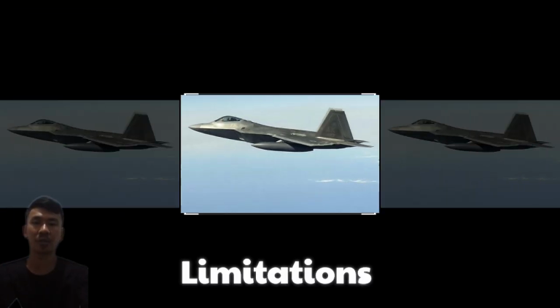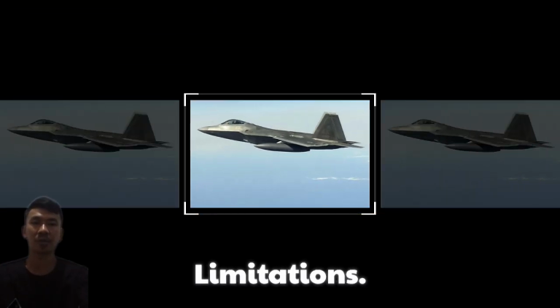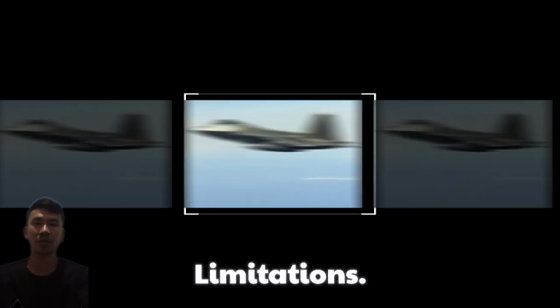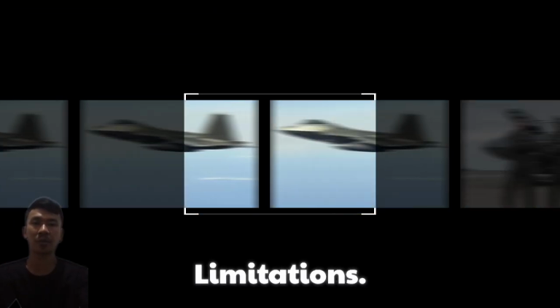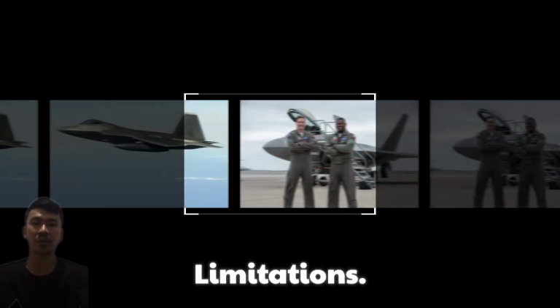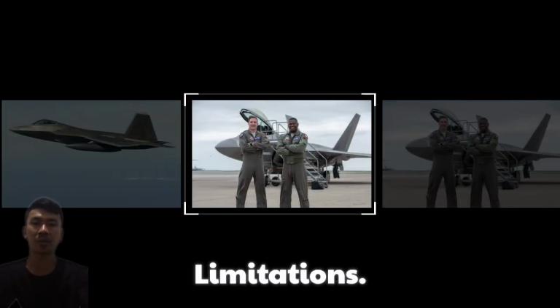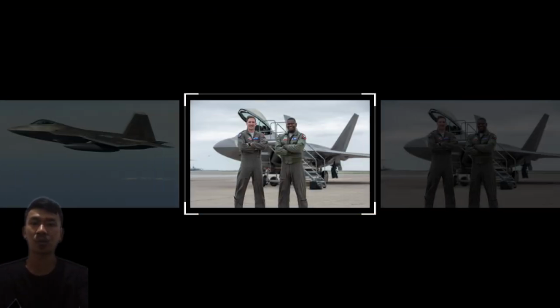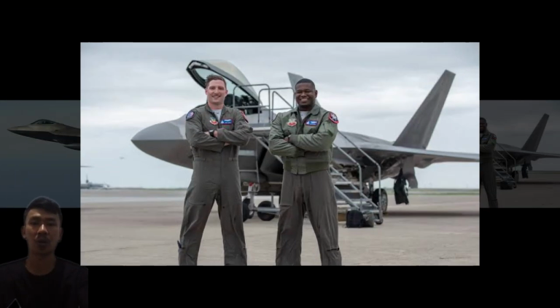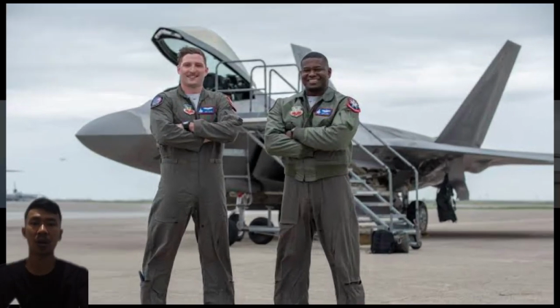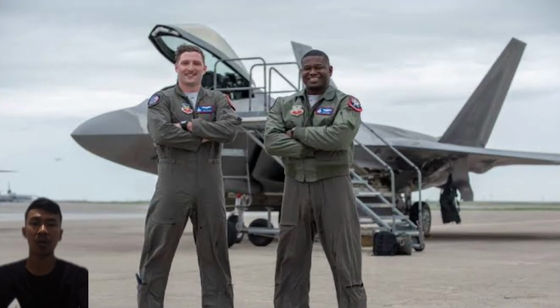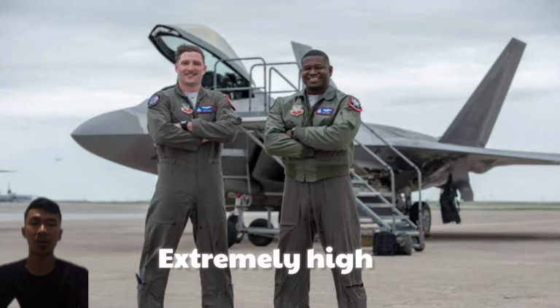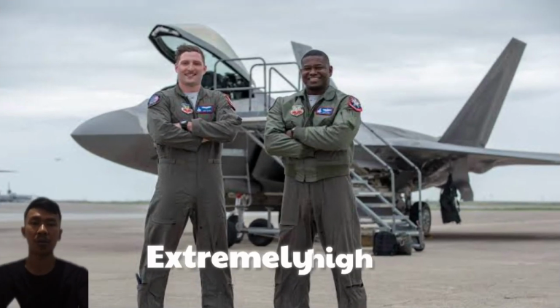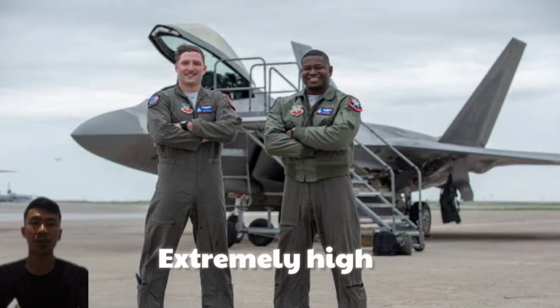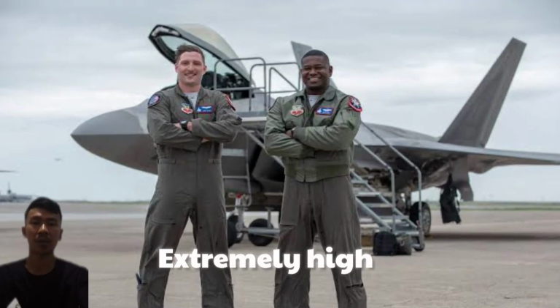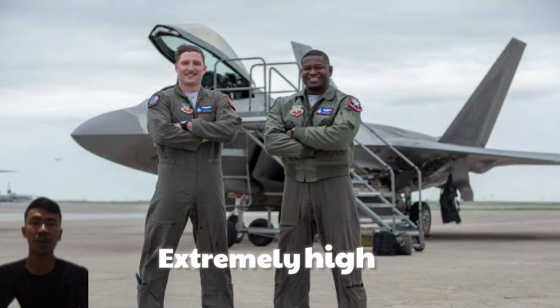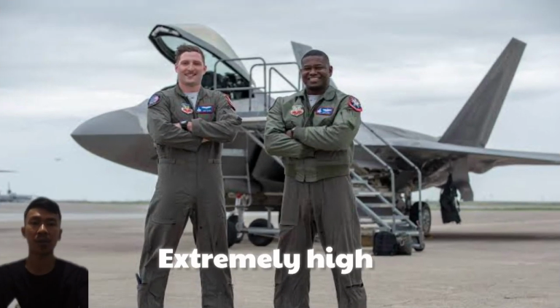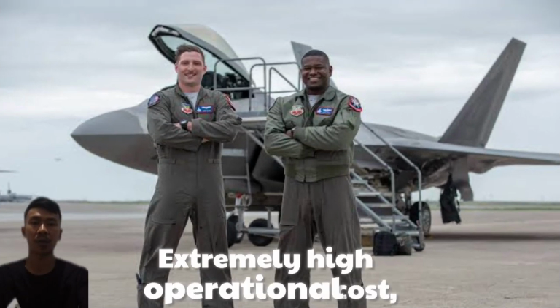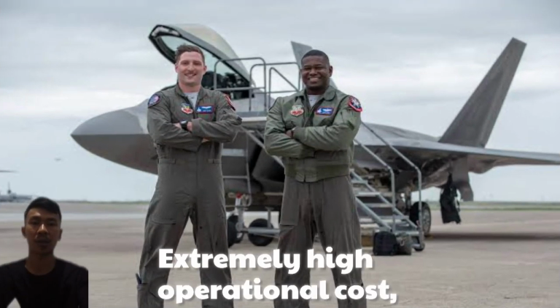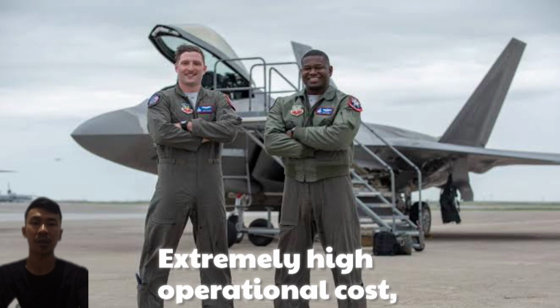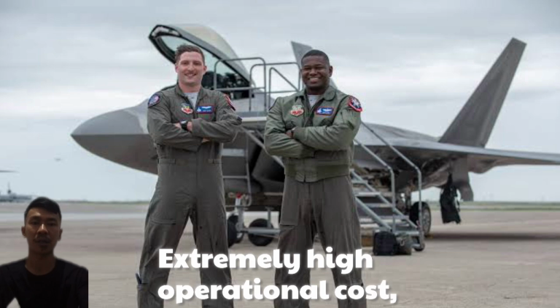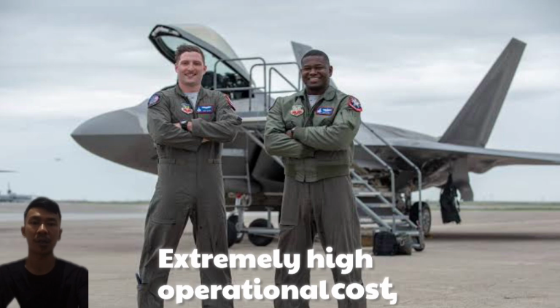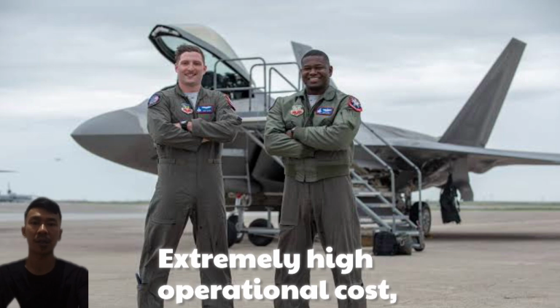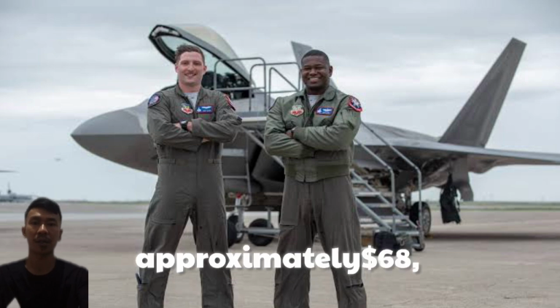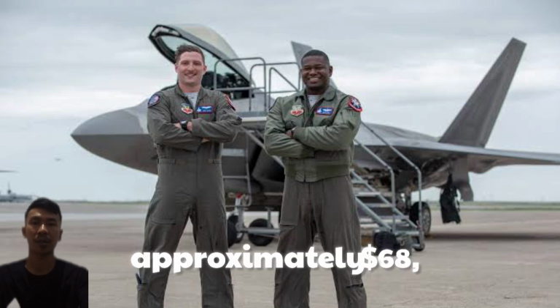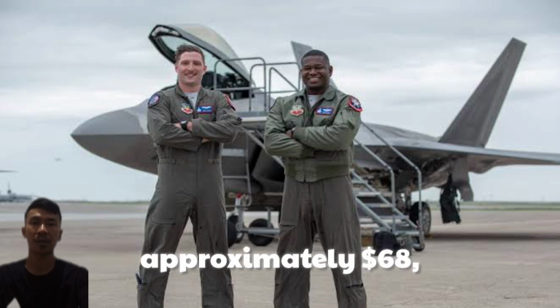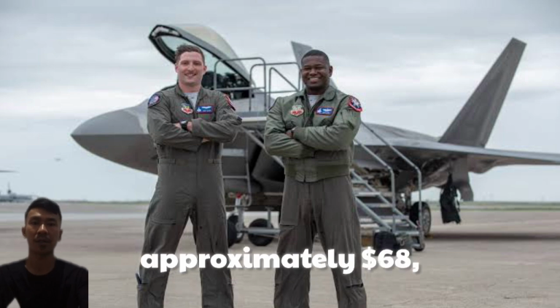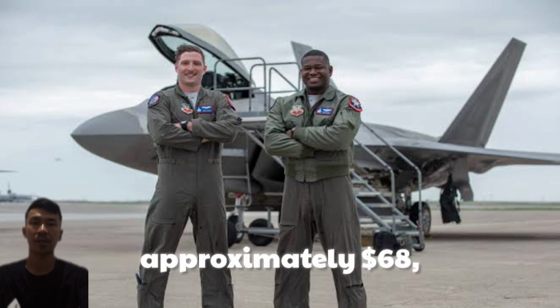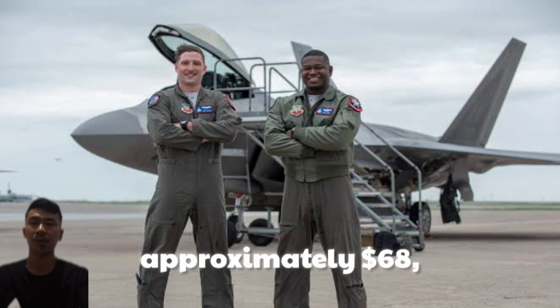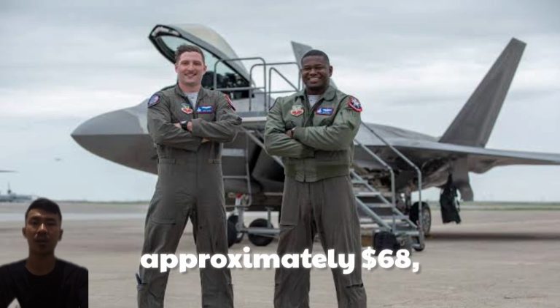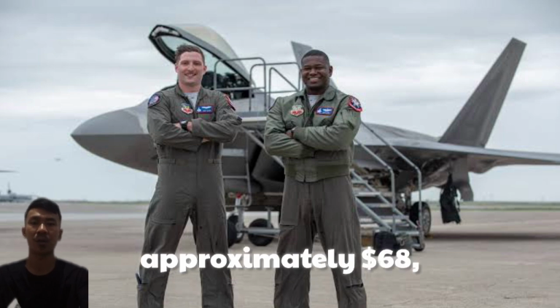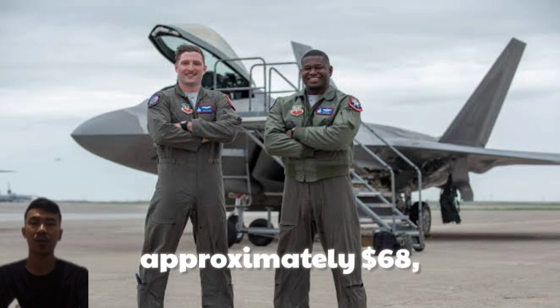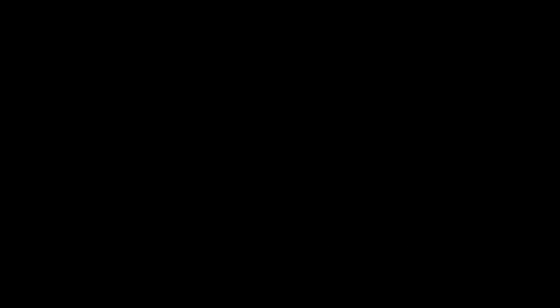Limitations: Extremely high operational cost, approximately $68,000 per flight hour.